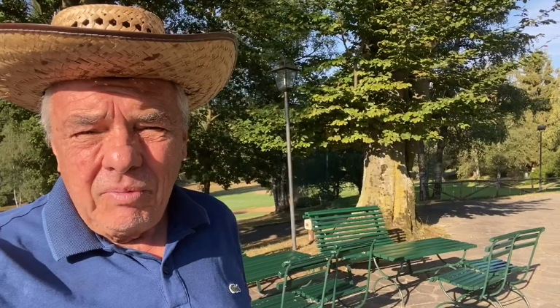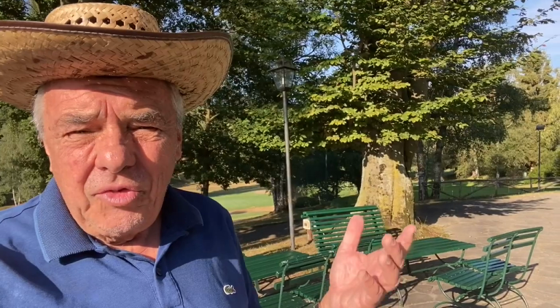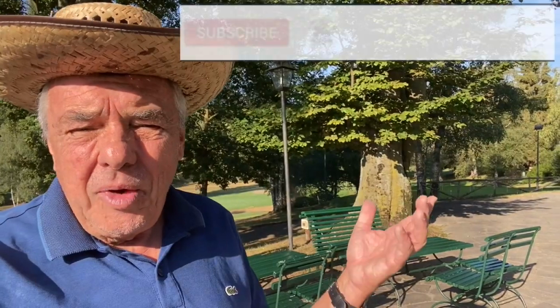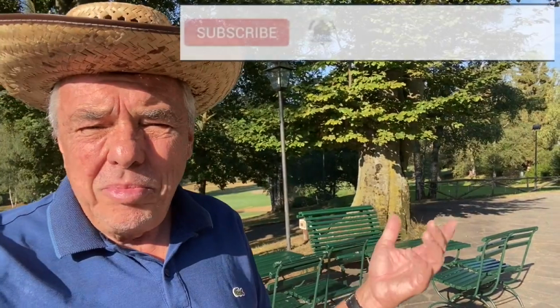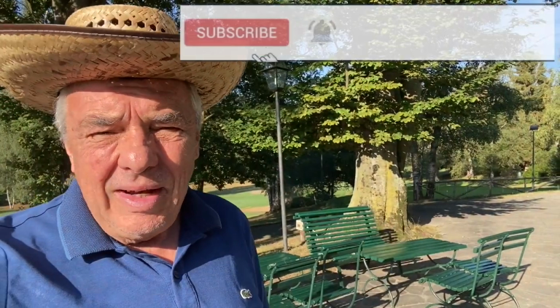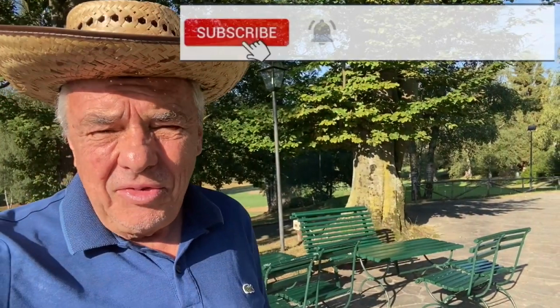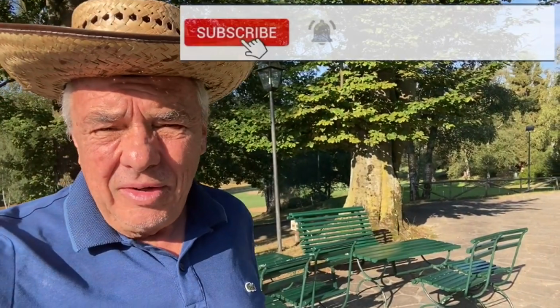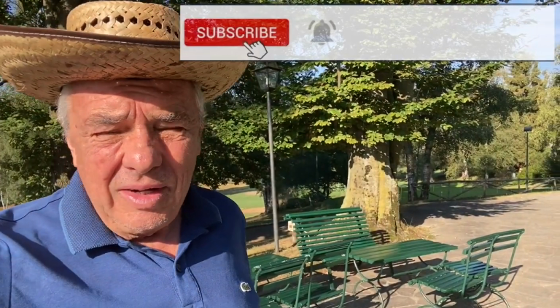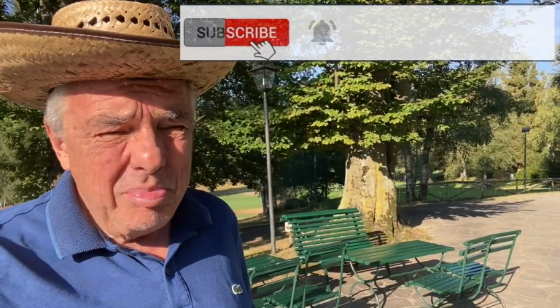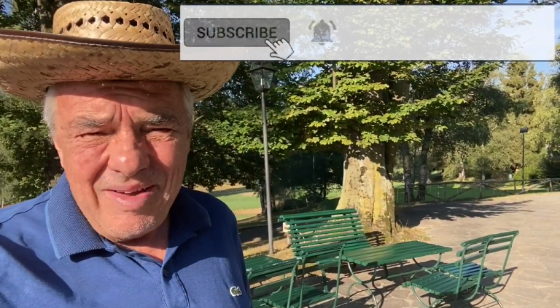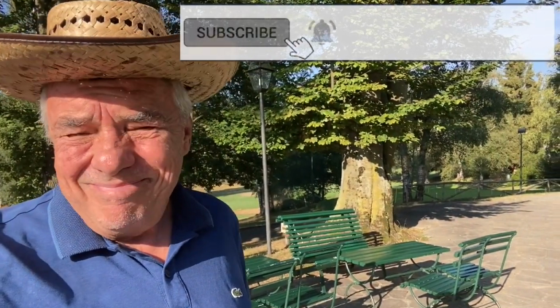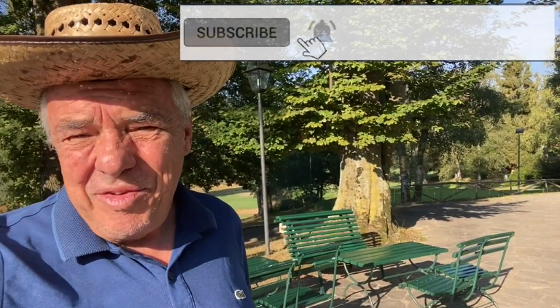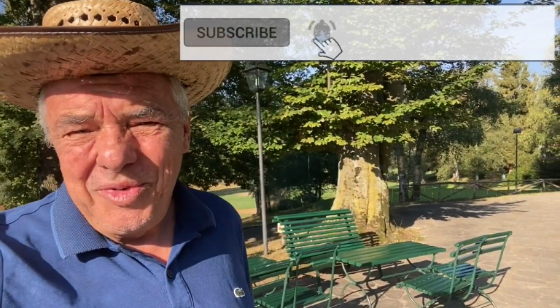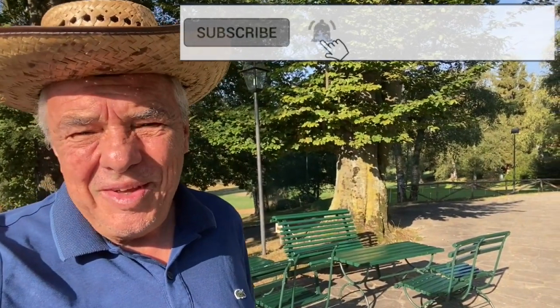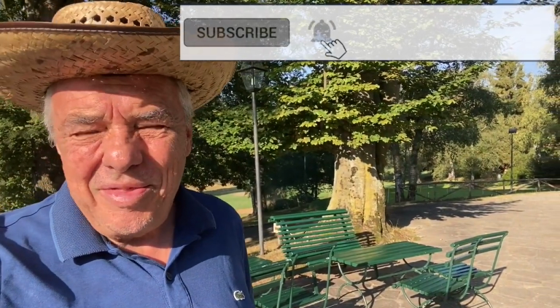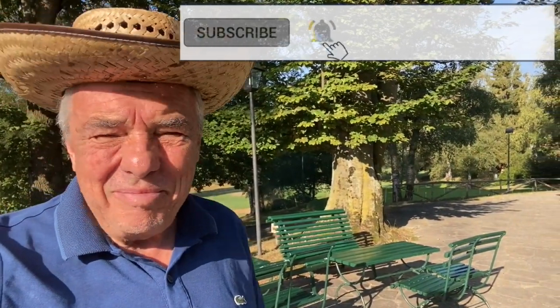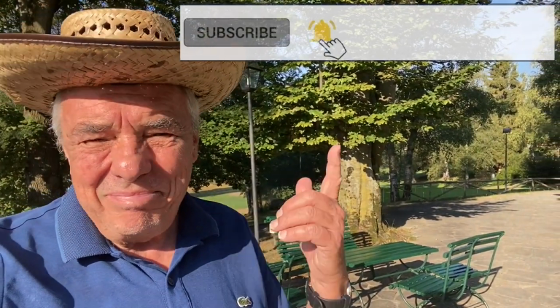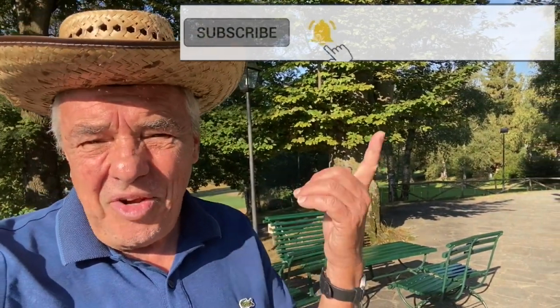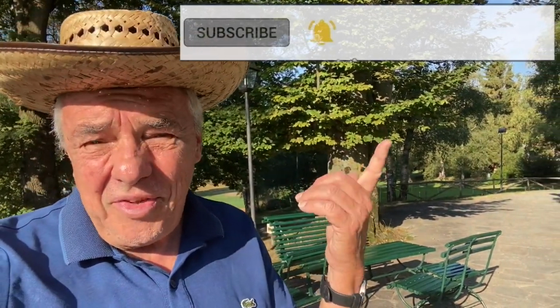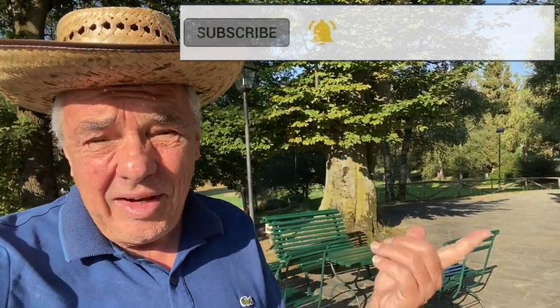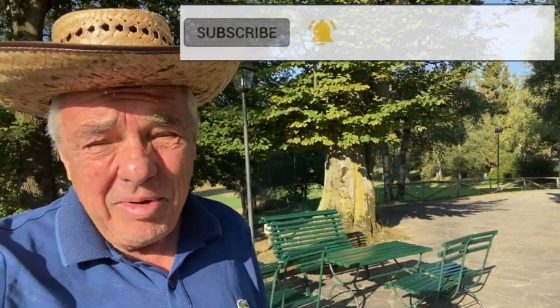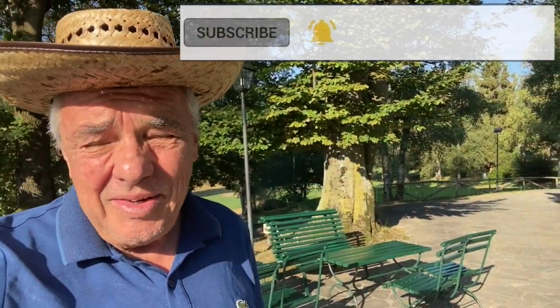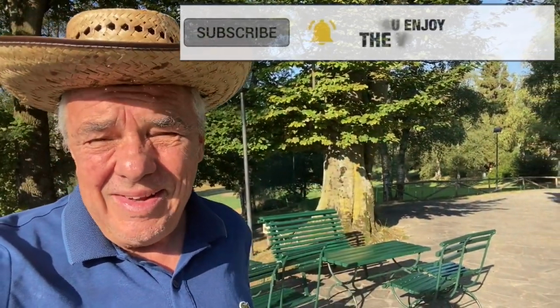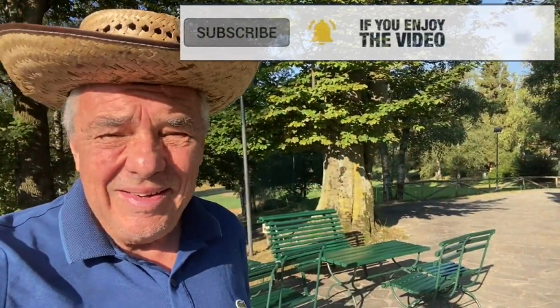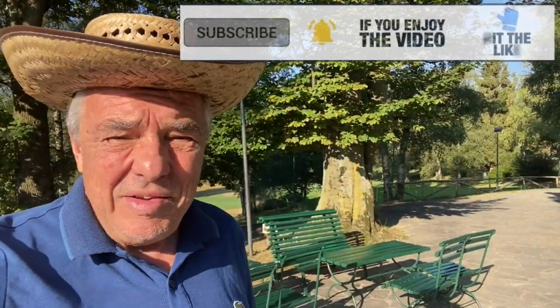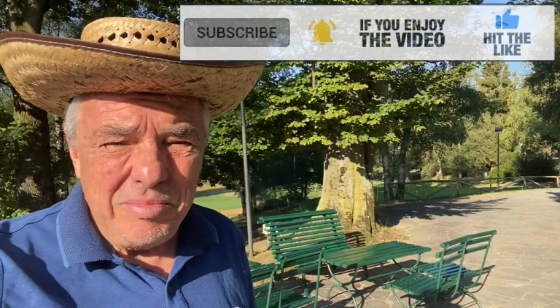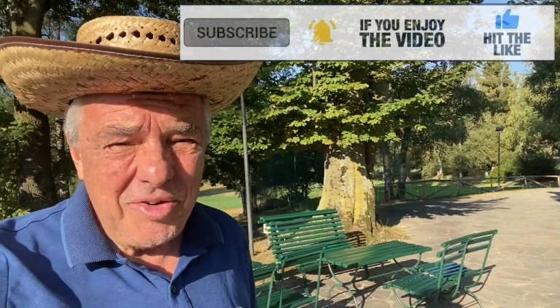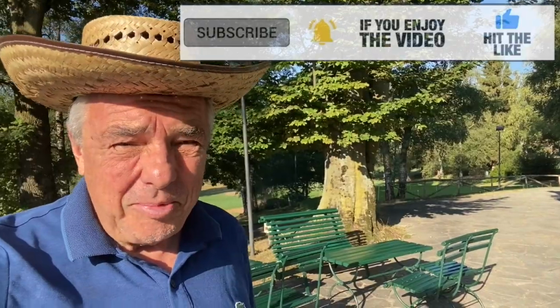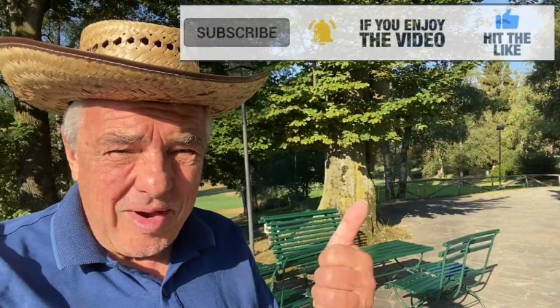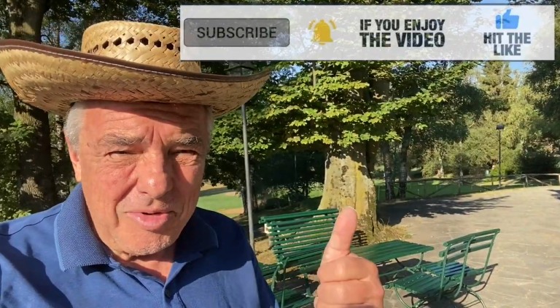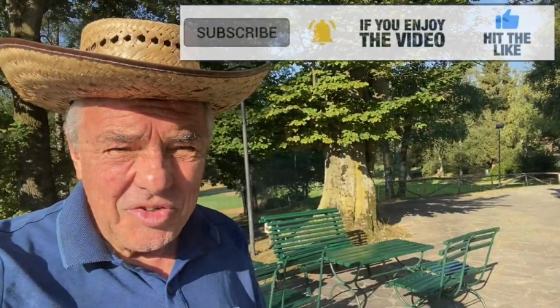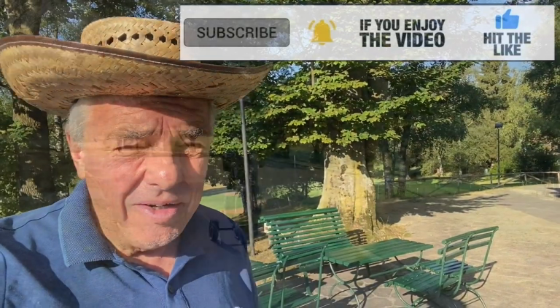So I hope you like this little clip. If you did, press the like button and even better subscribe to my channel.